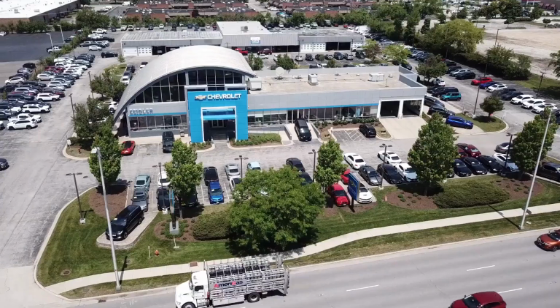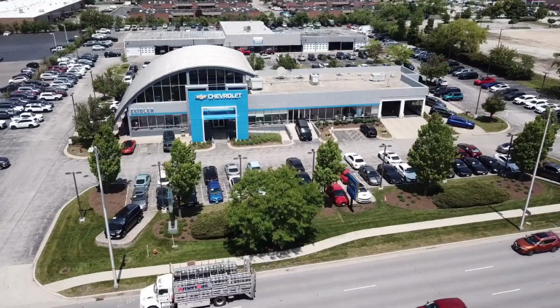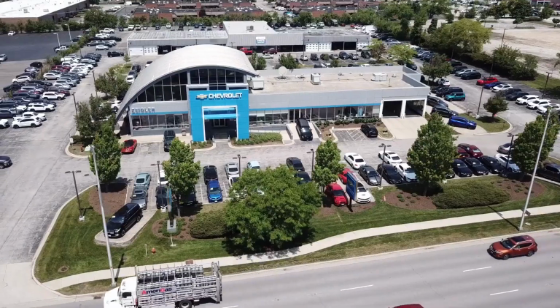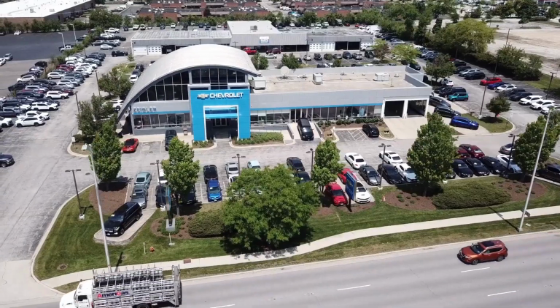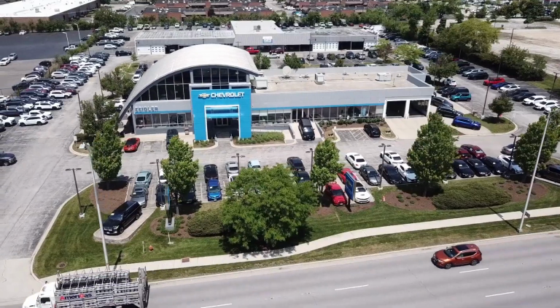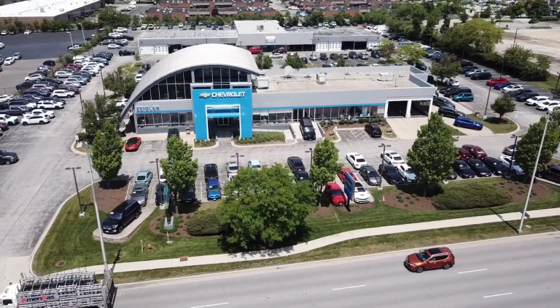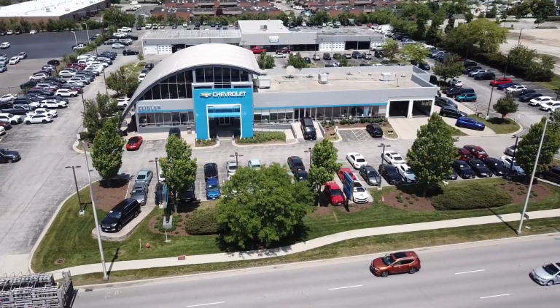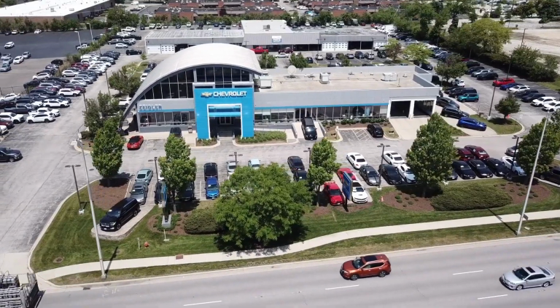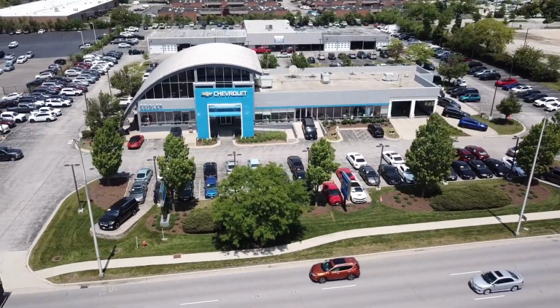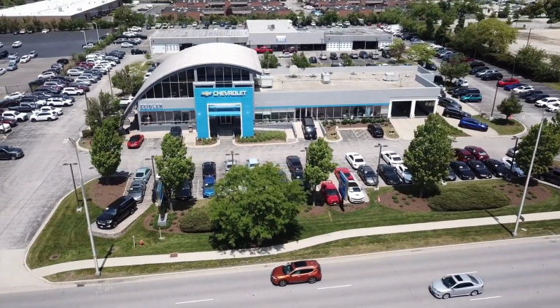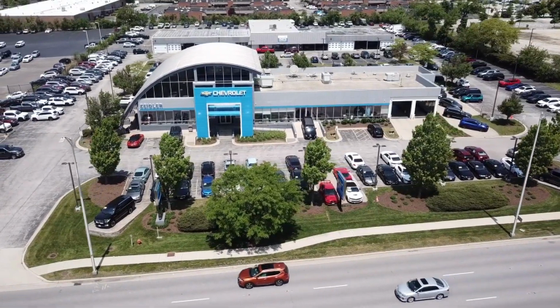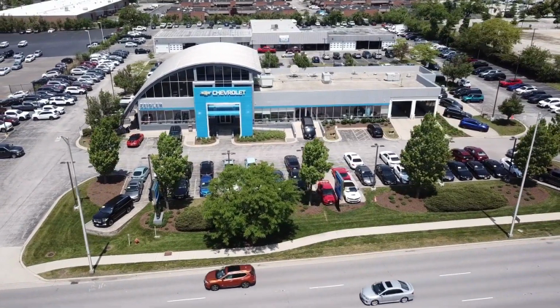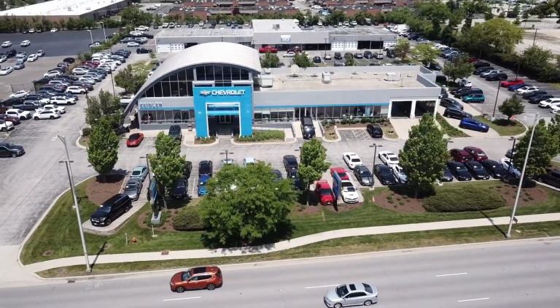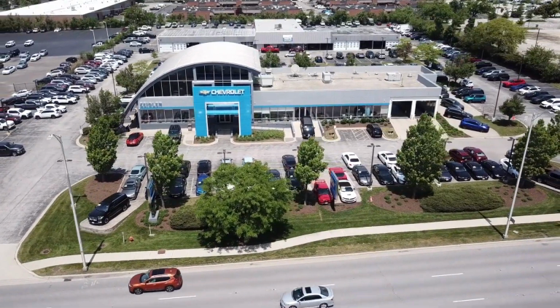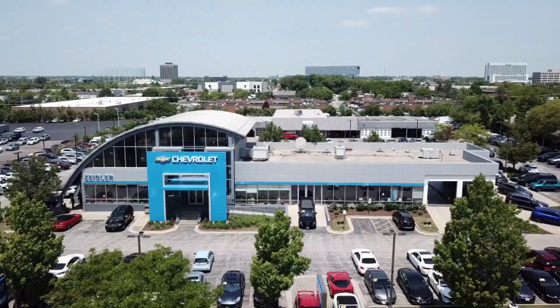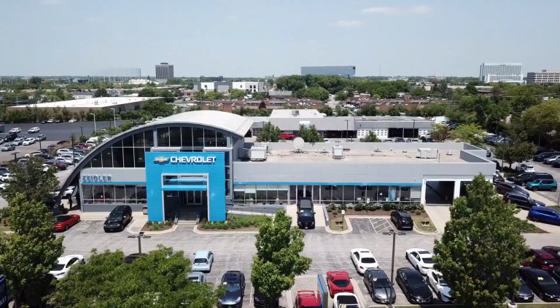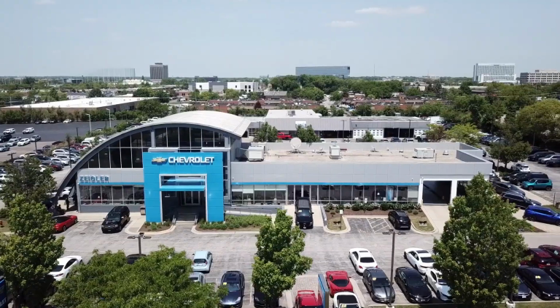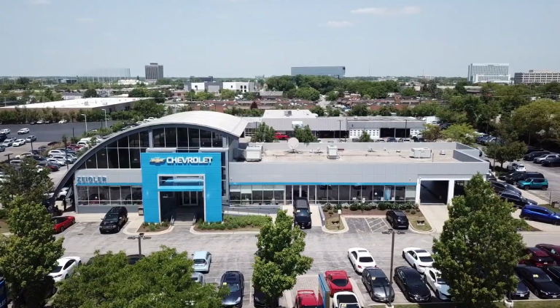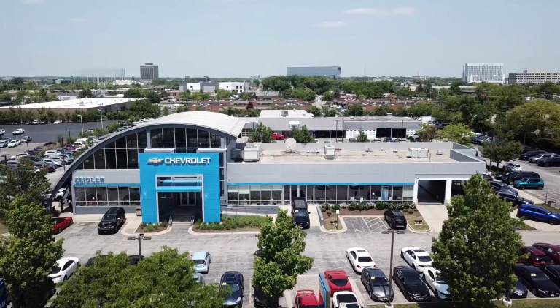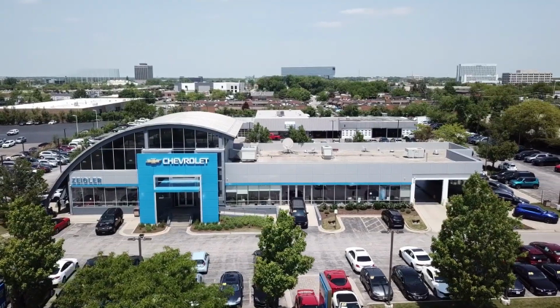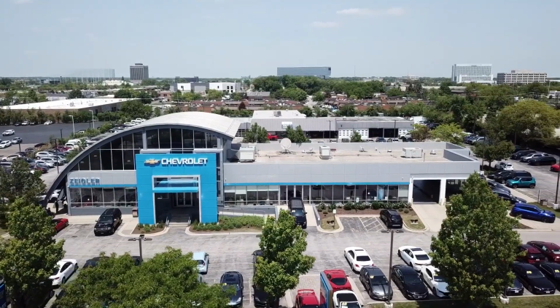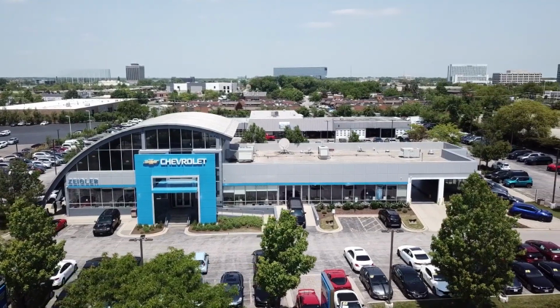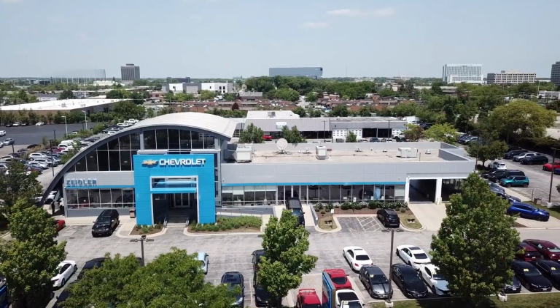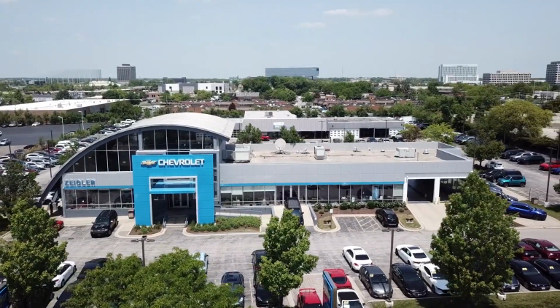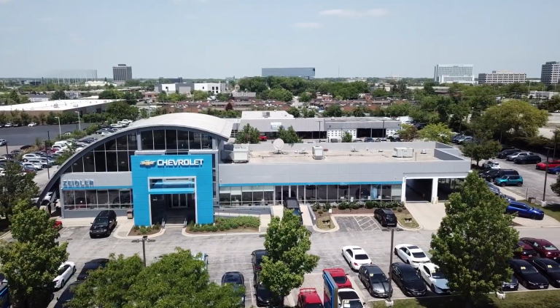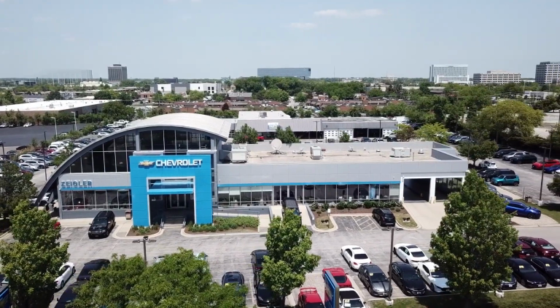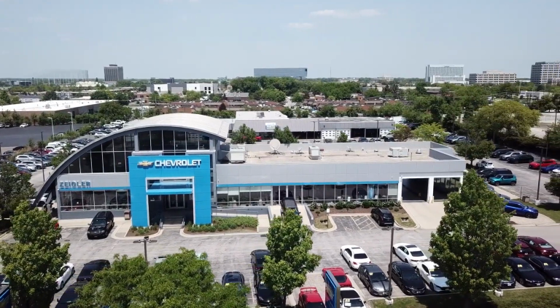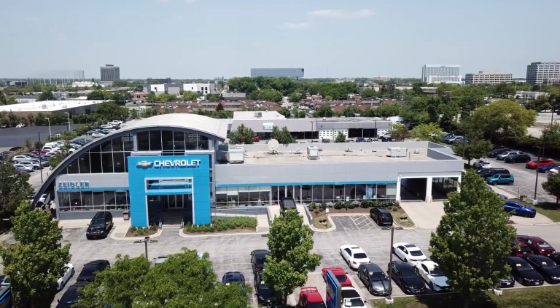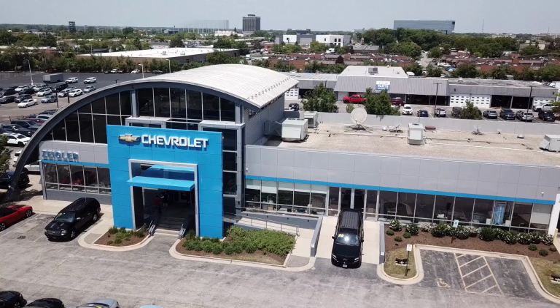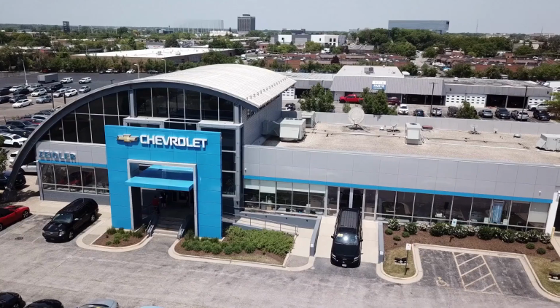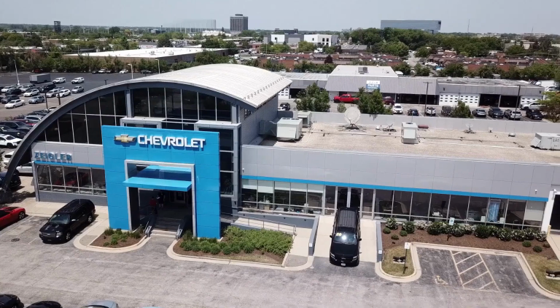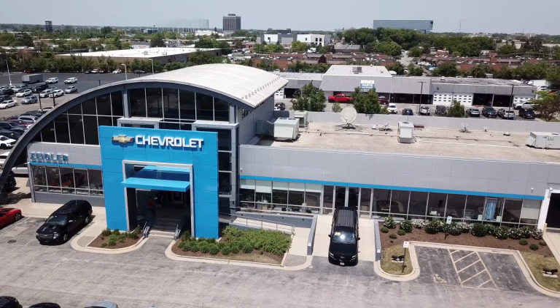Welcome to Ziegler Chevrolet of Schaumburg. Here is a look at one of our great vehicles available for sale.